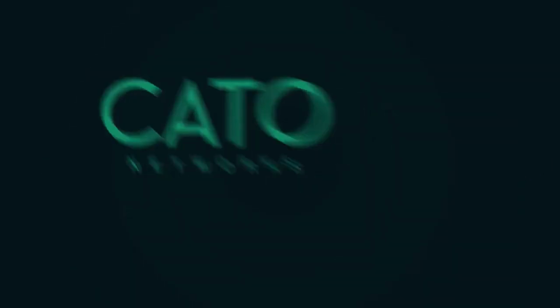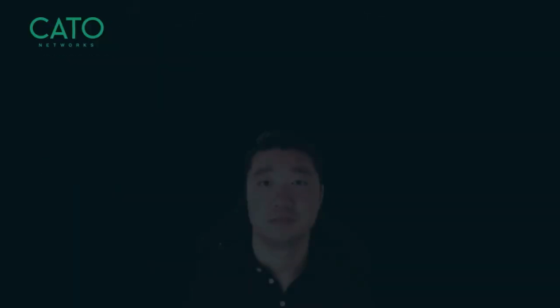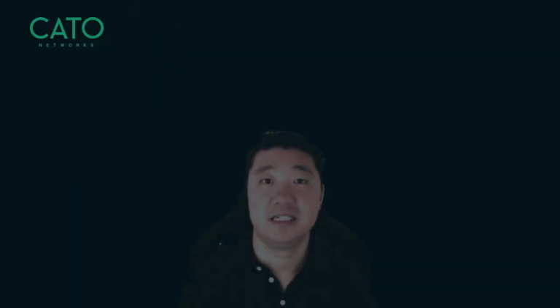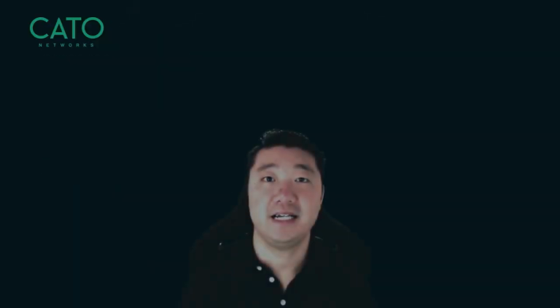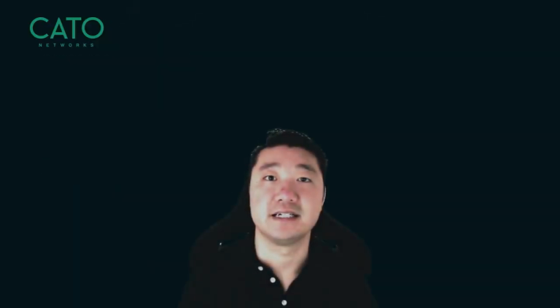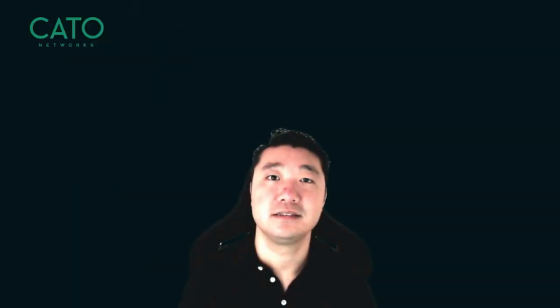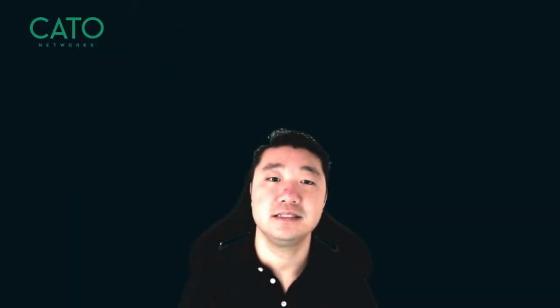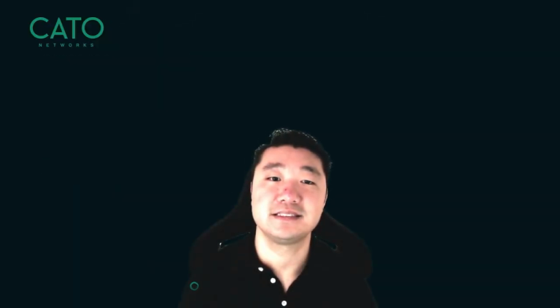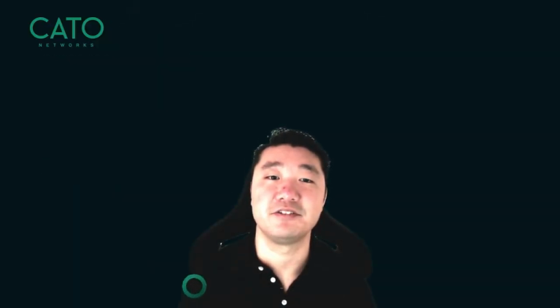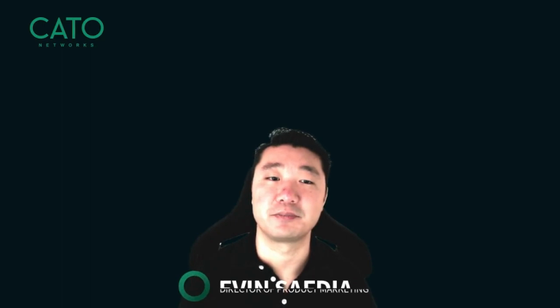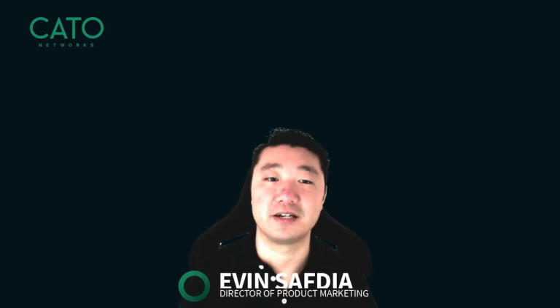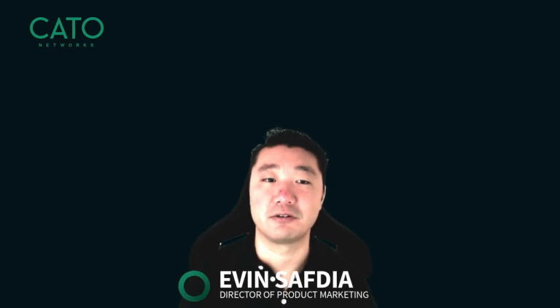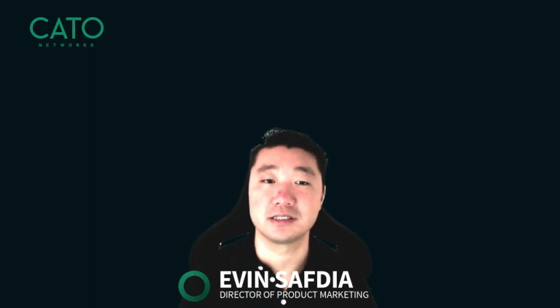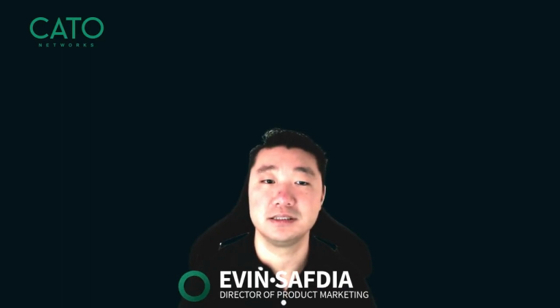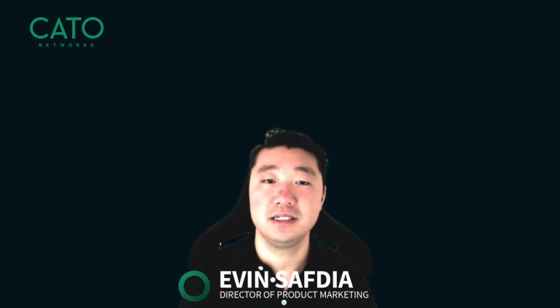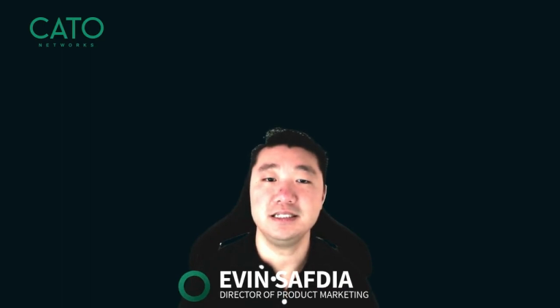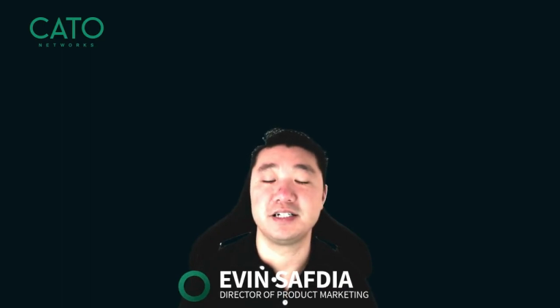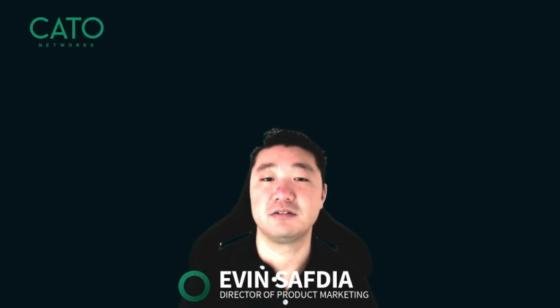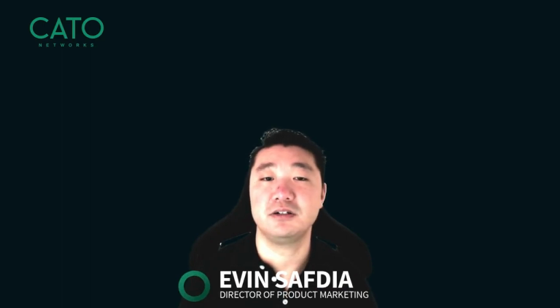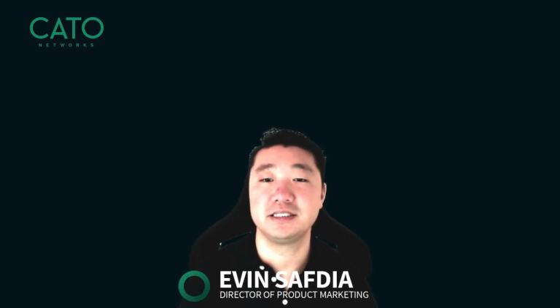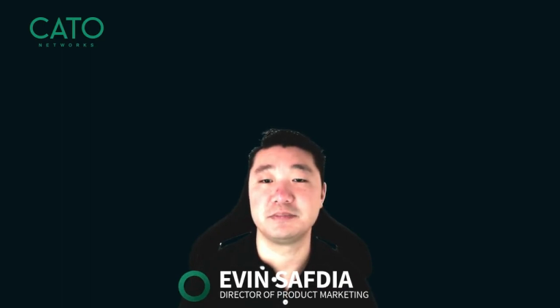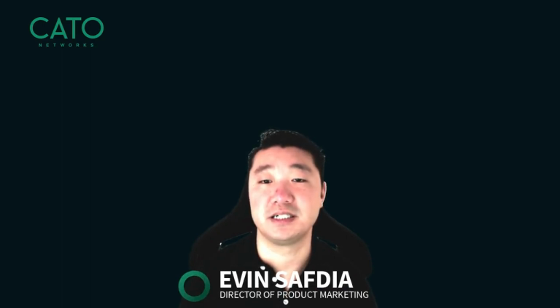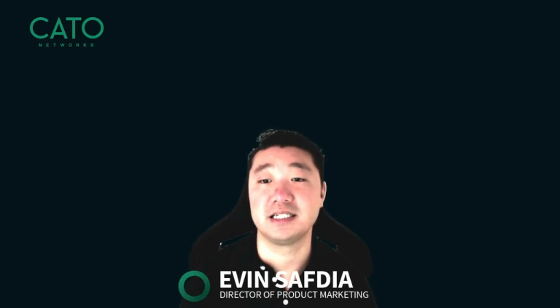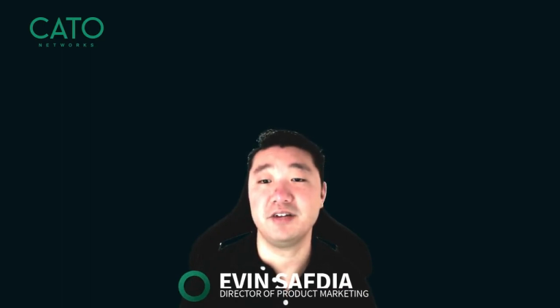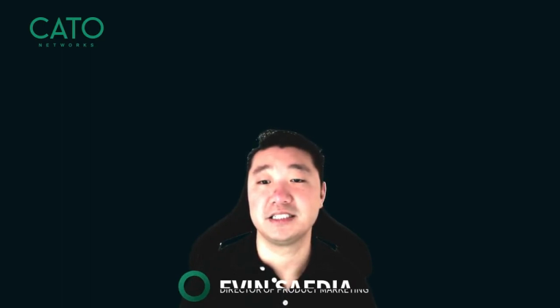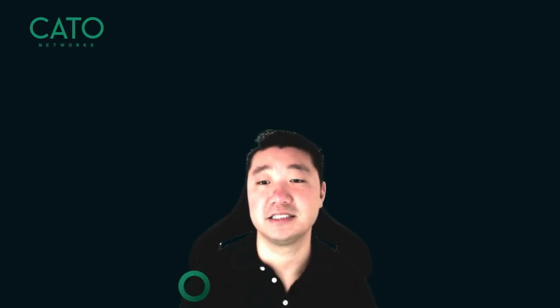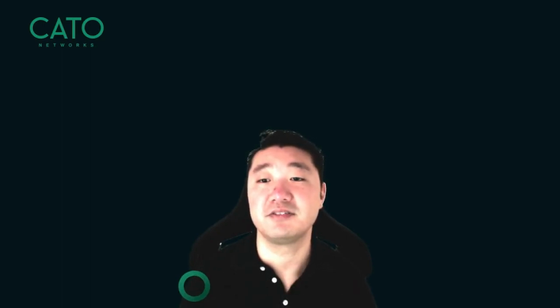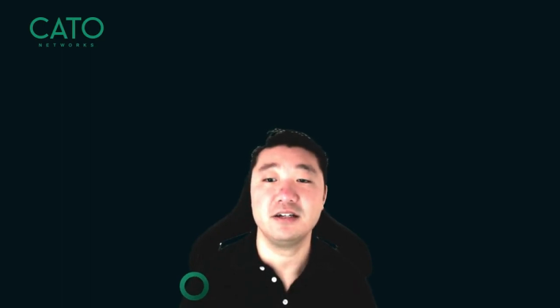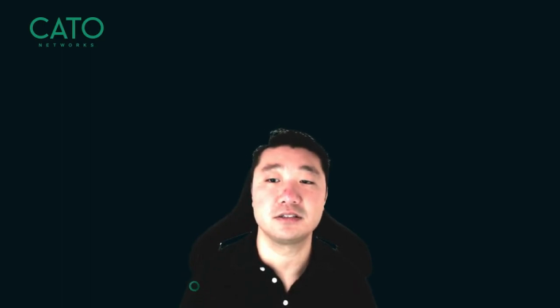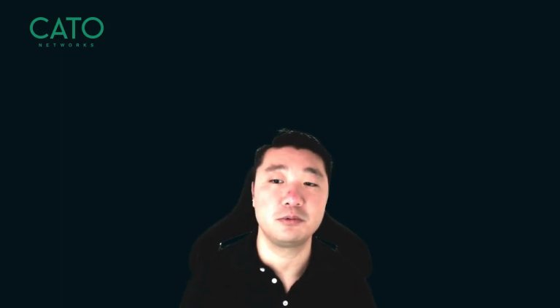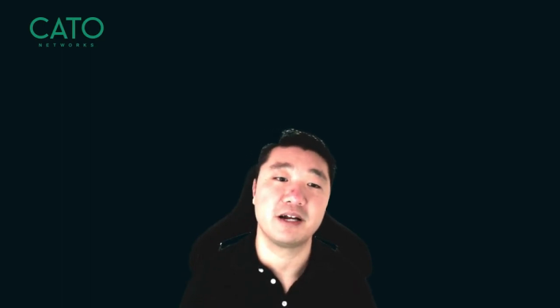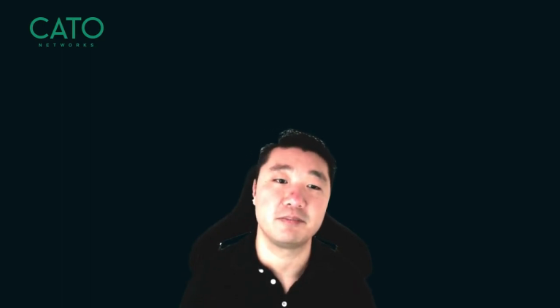Hi again, this is Evan from Cato Networks. In this video, we're going to demonstrate the advantages of Cato's global private backbone.